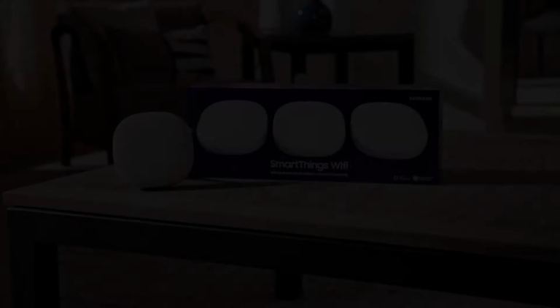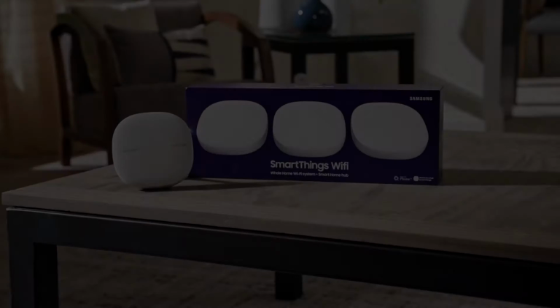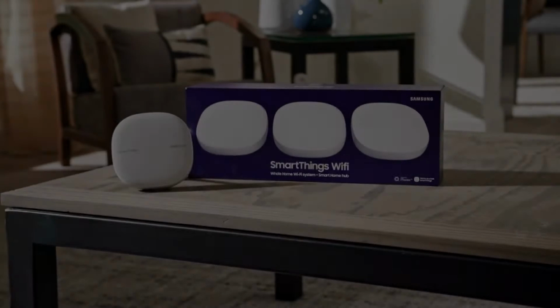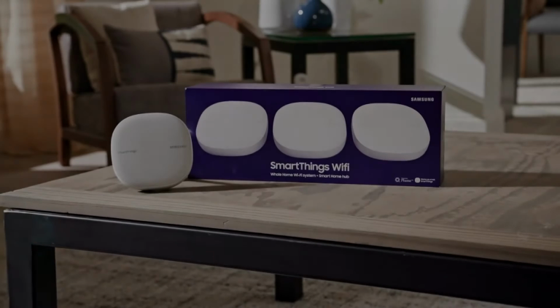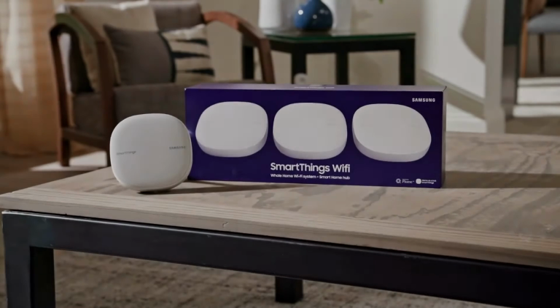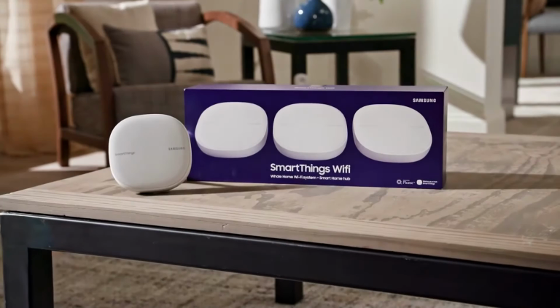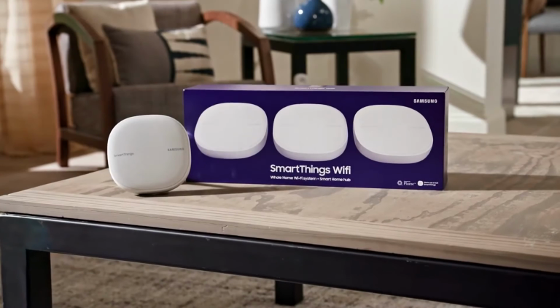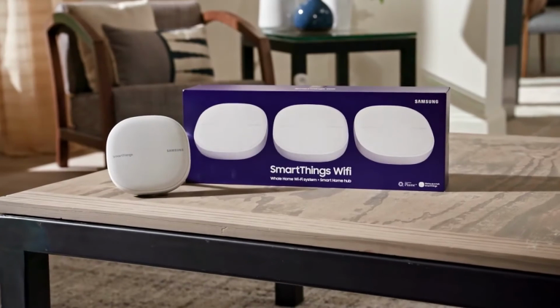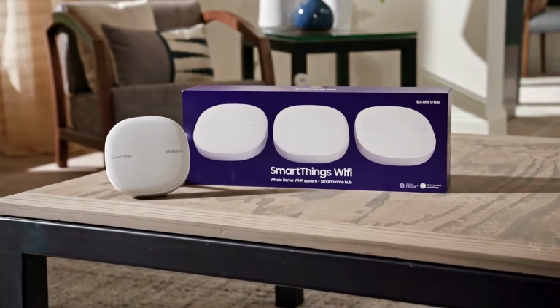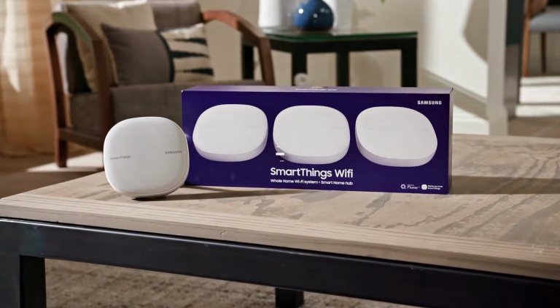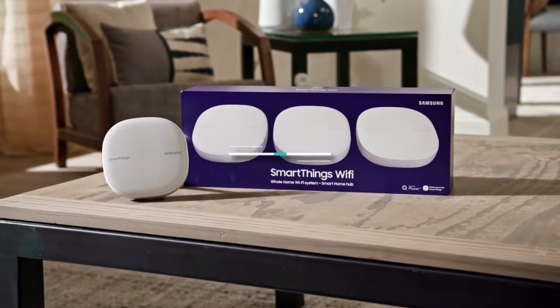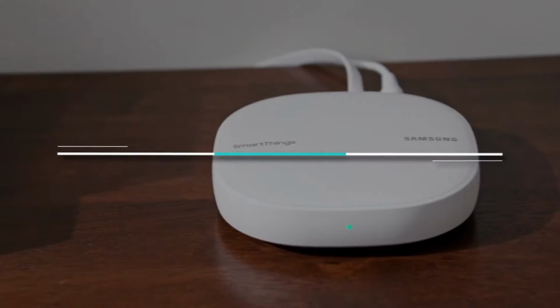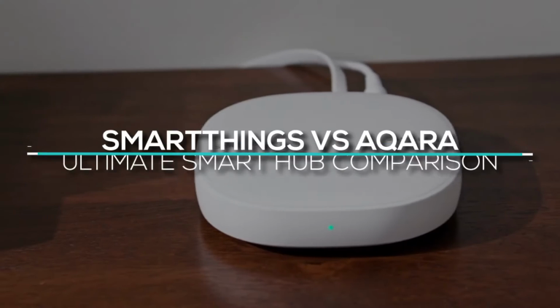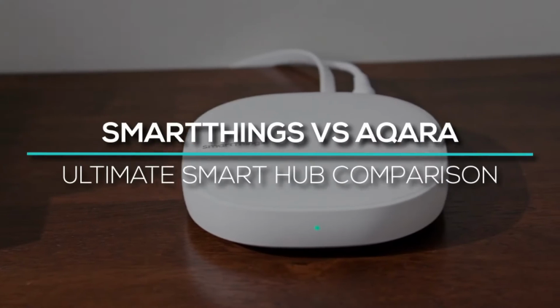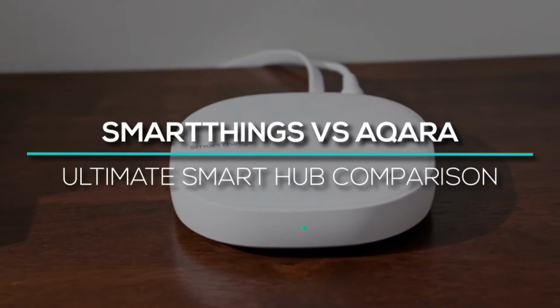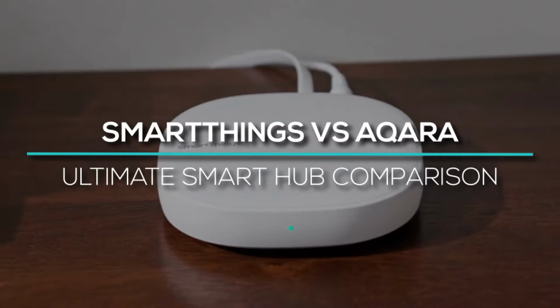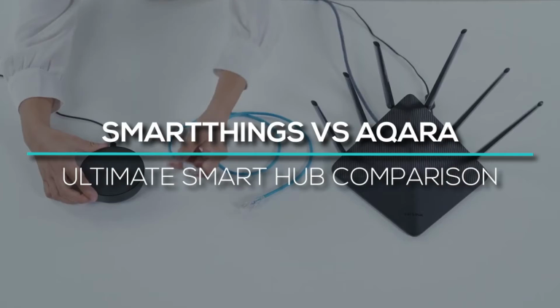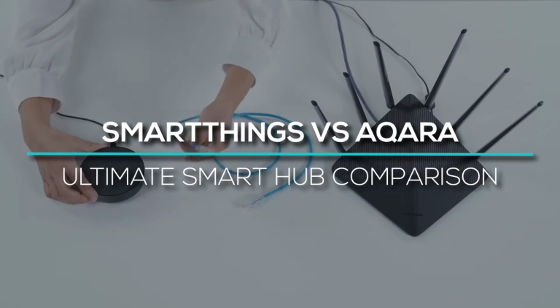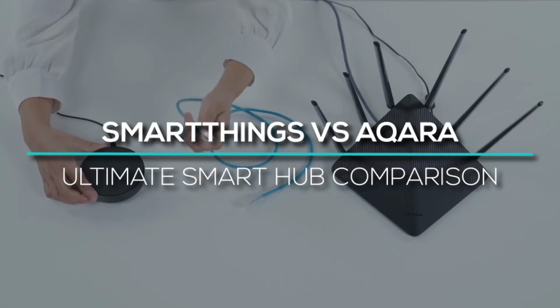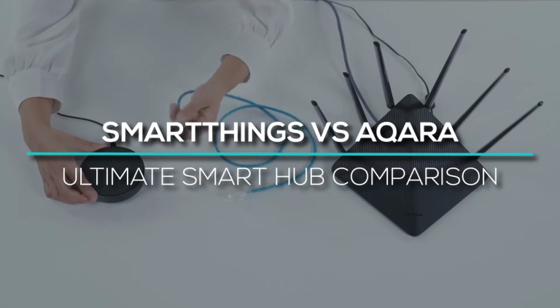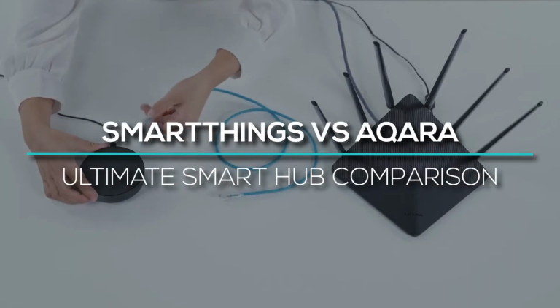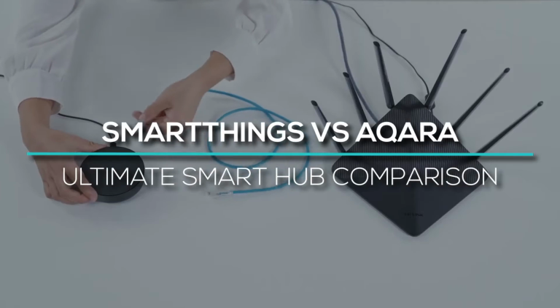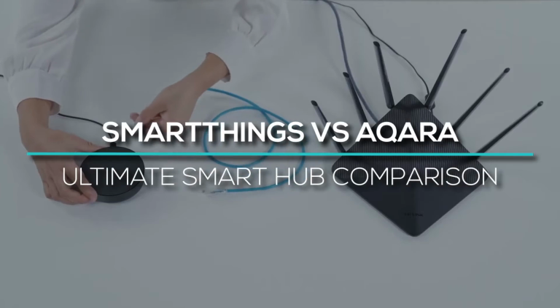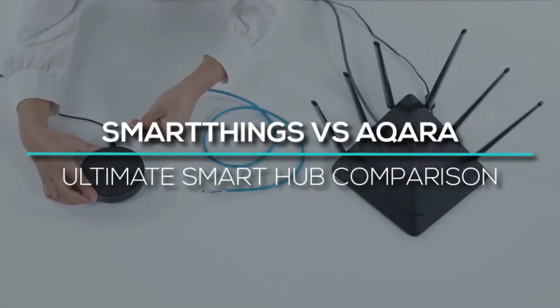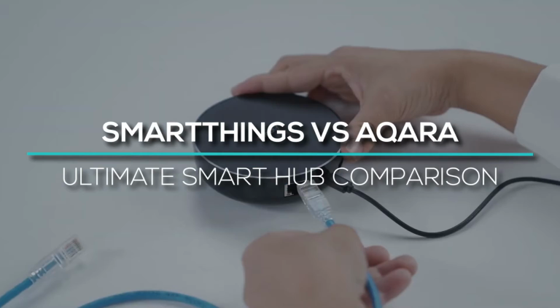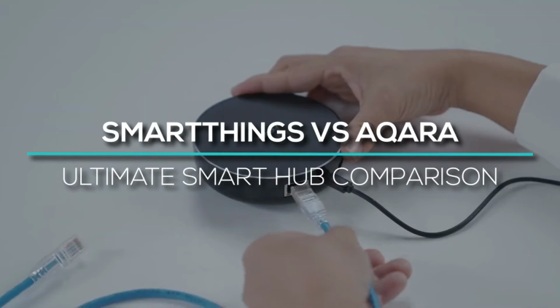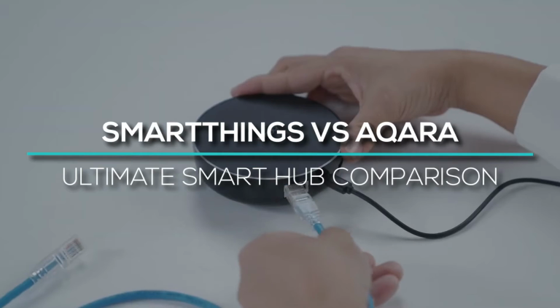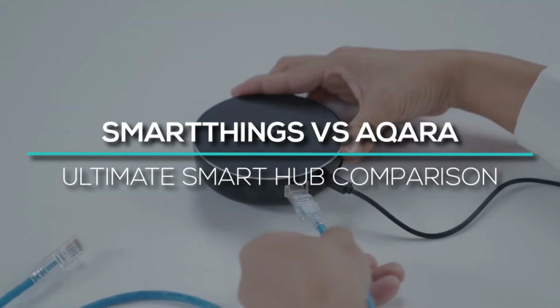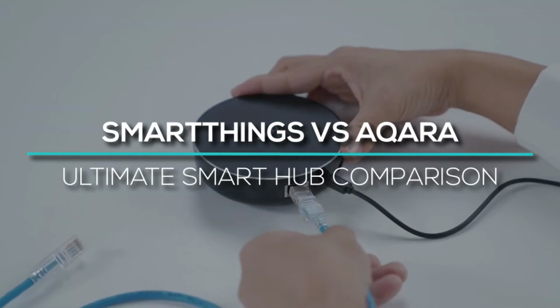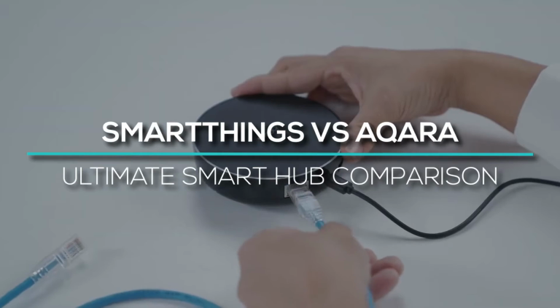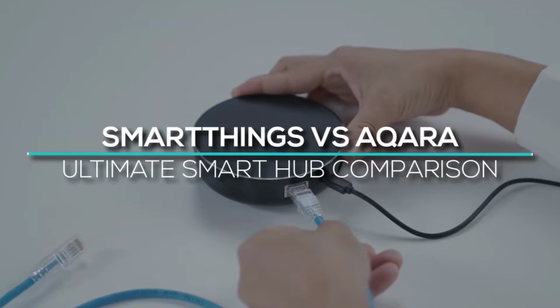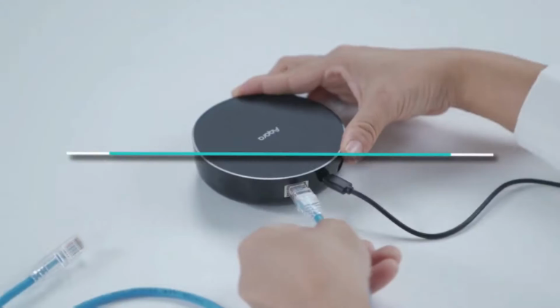In this video, we are going to talk about SmartThings vs Aqara Ultimate Smart Hub Comparison.